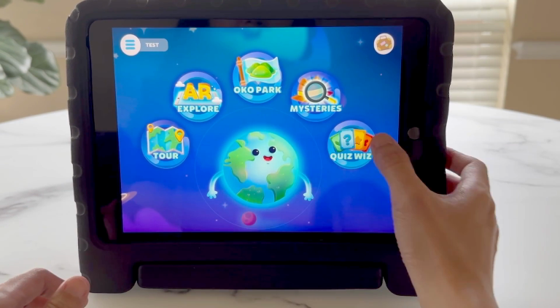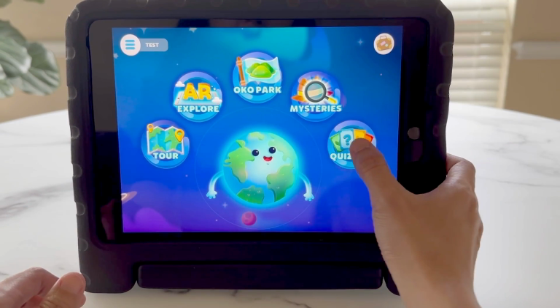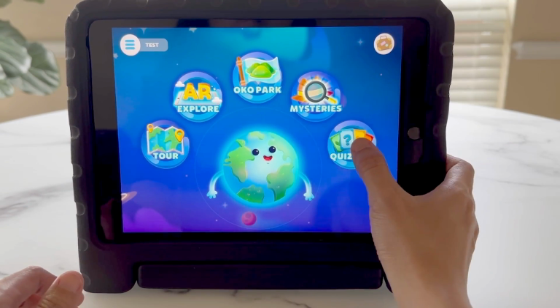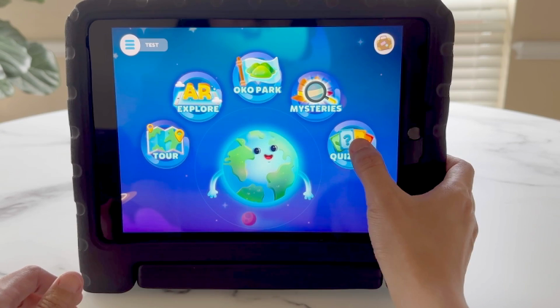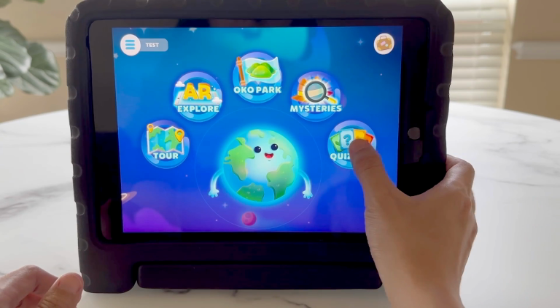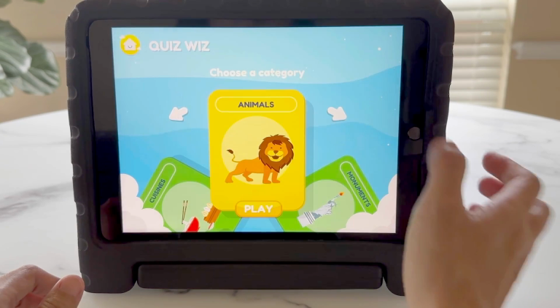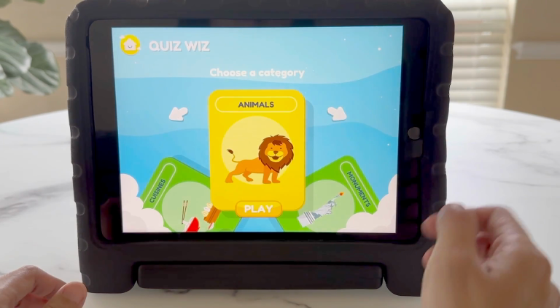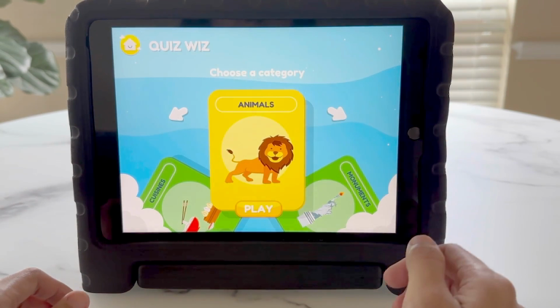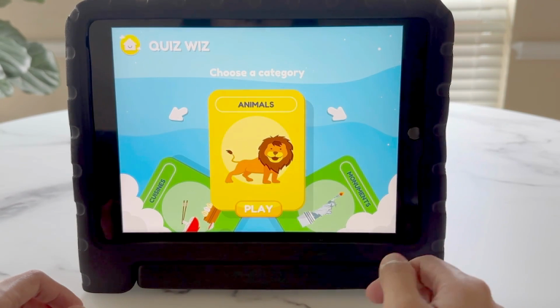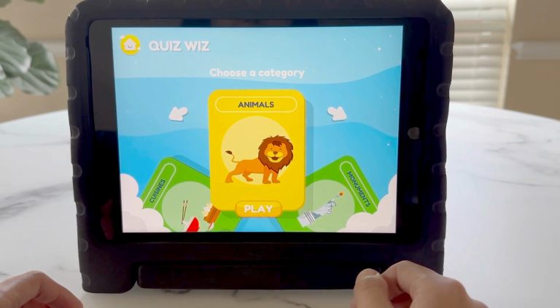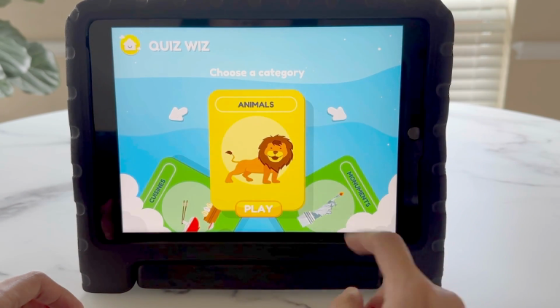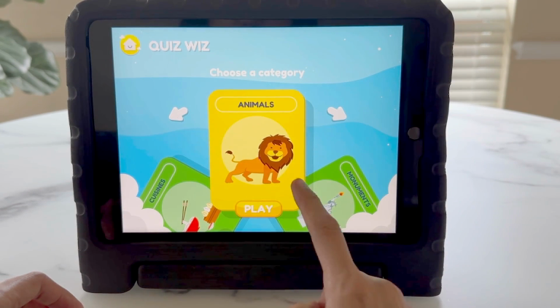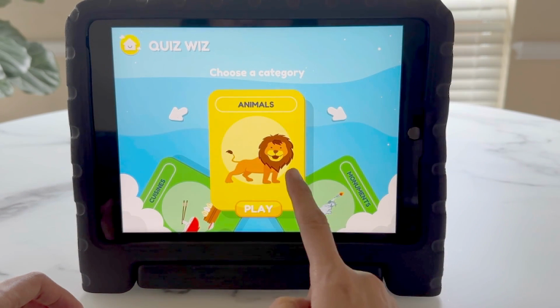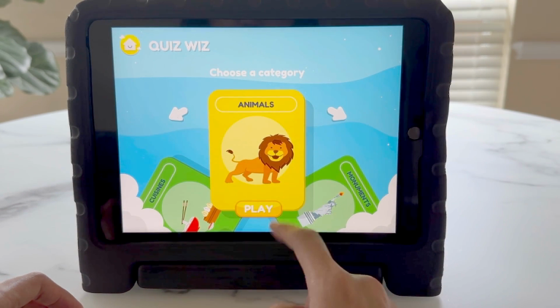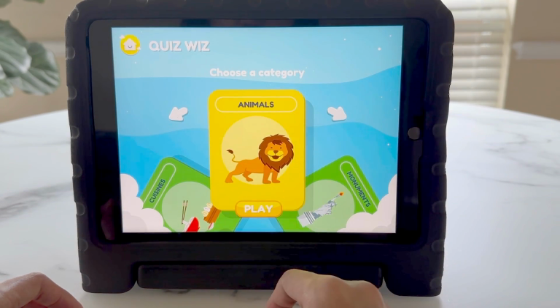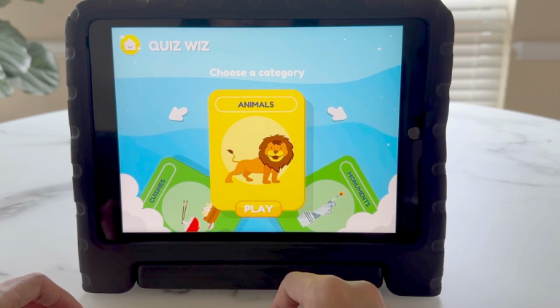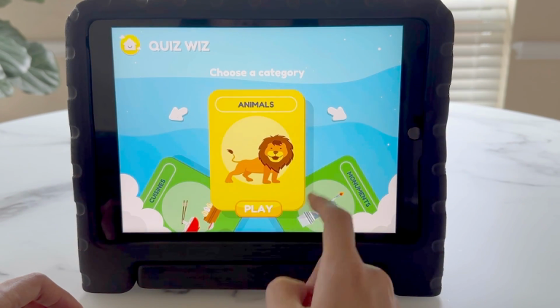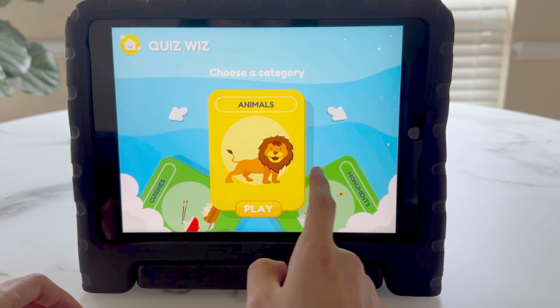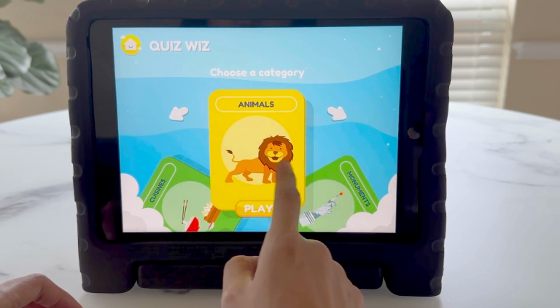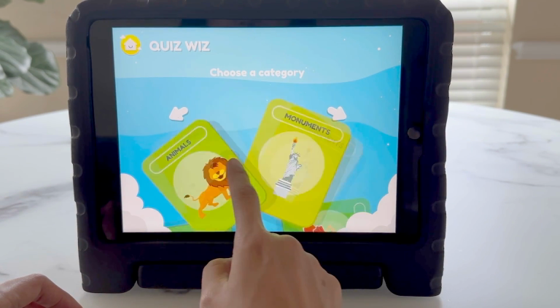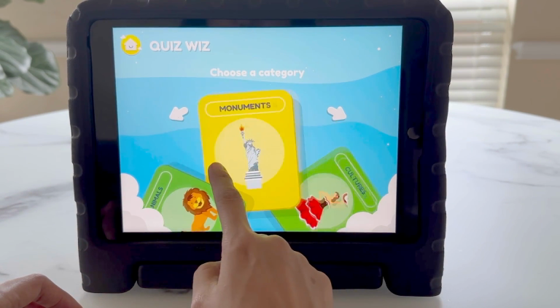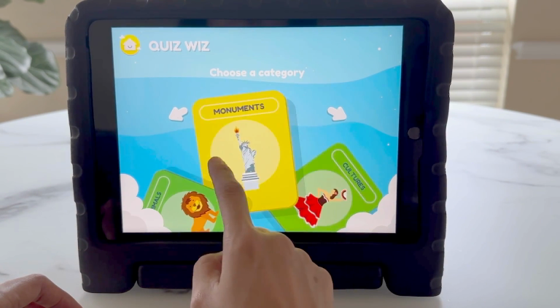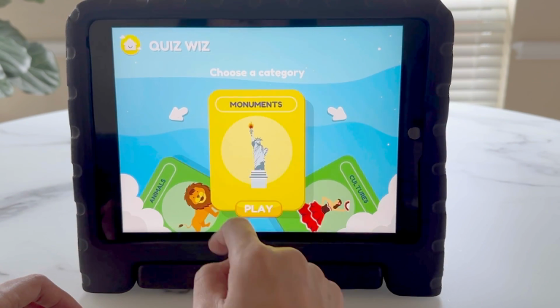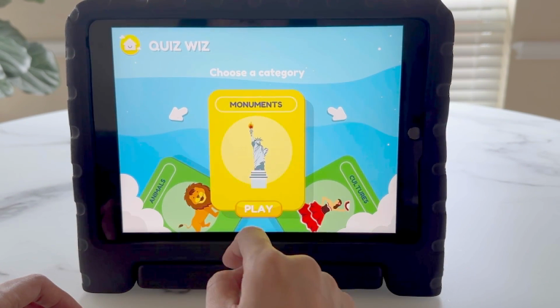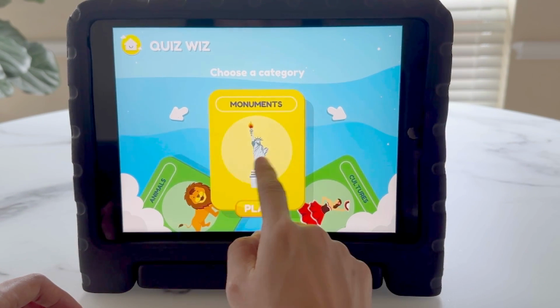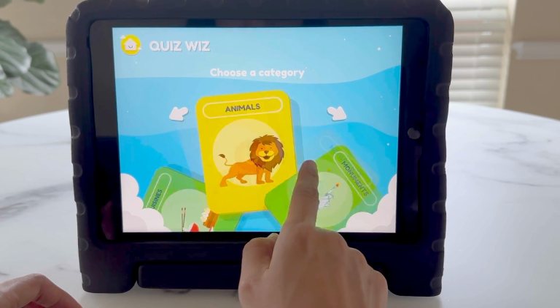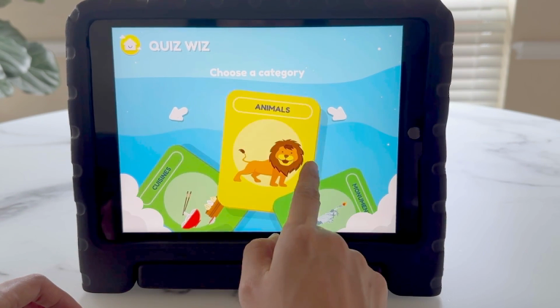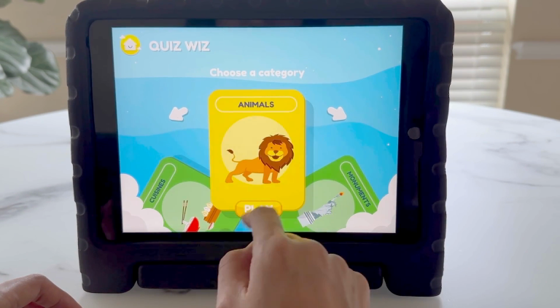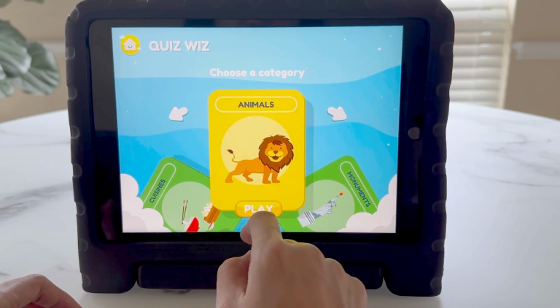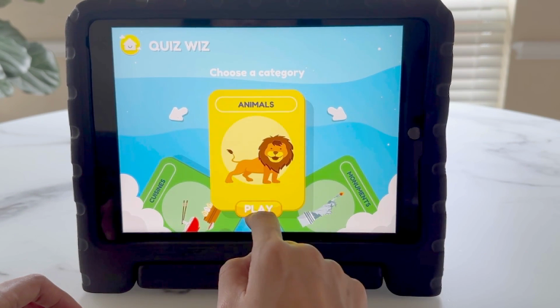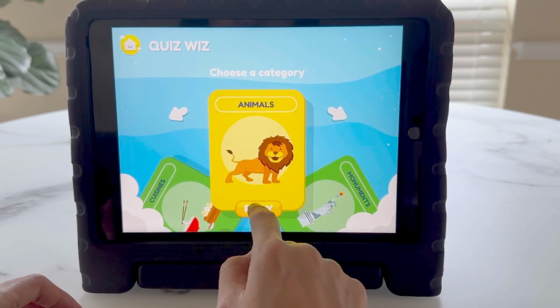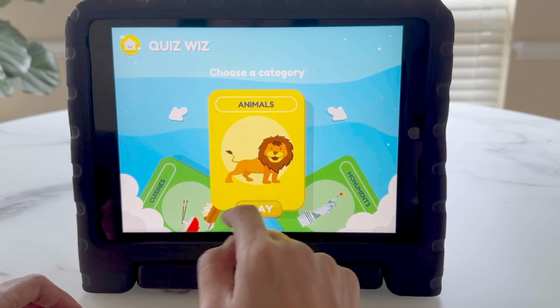Last, we'll jump into the quiz whiz. This is great to get the kids reinforced with their information.